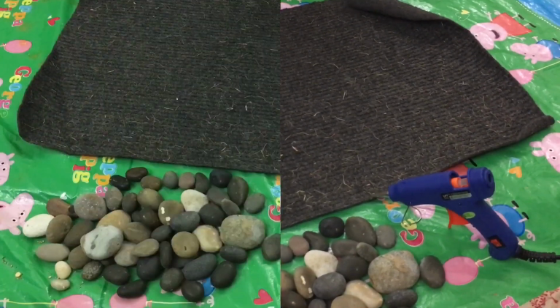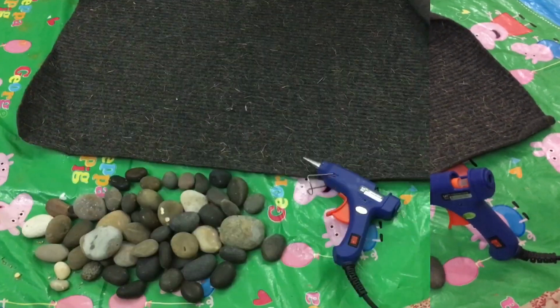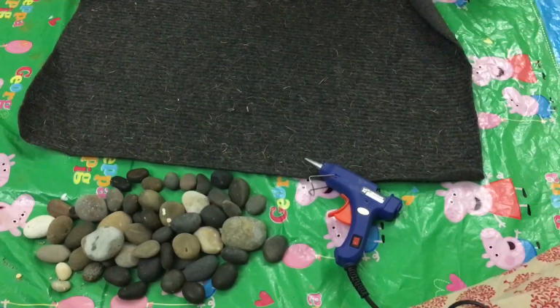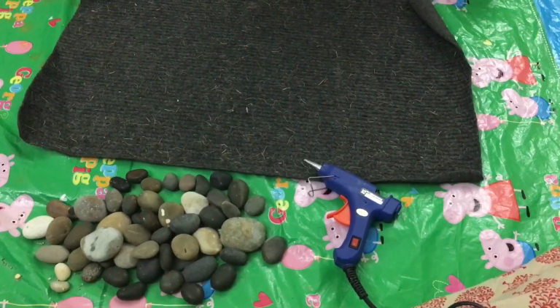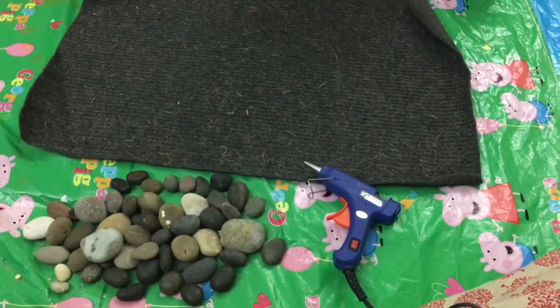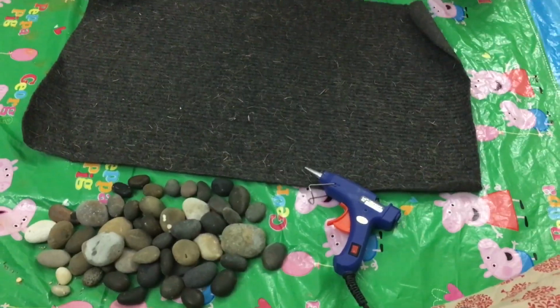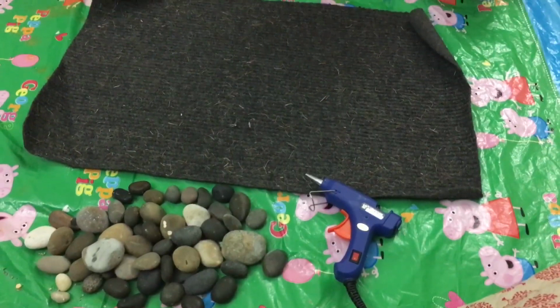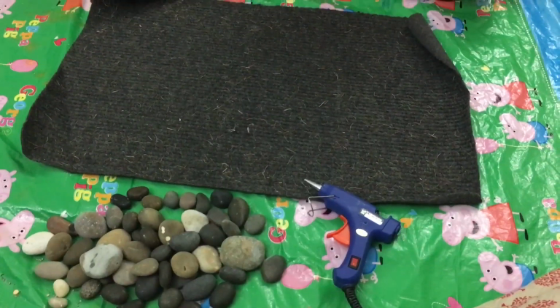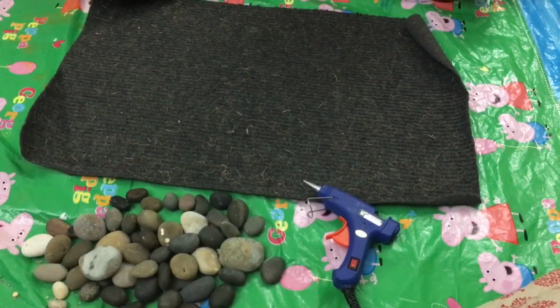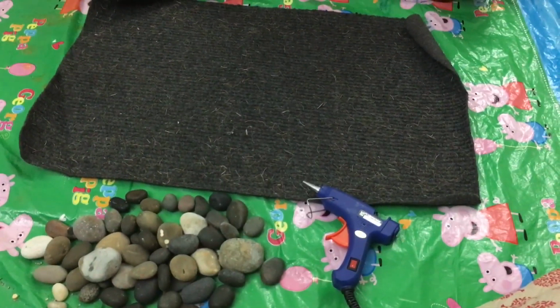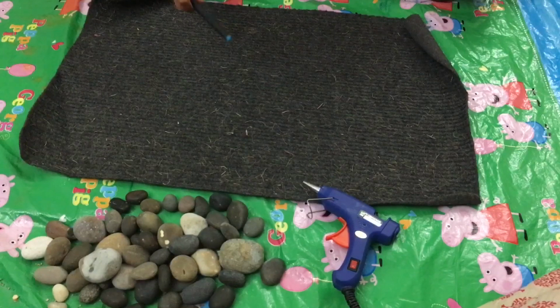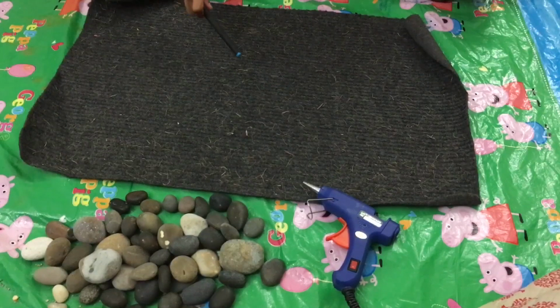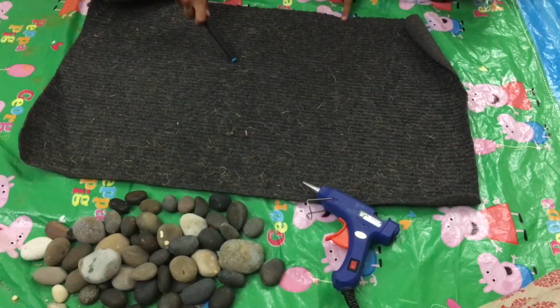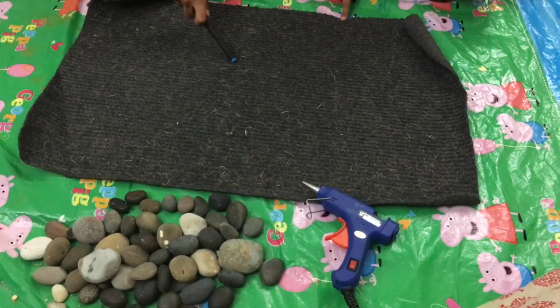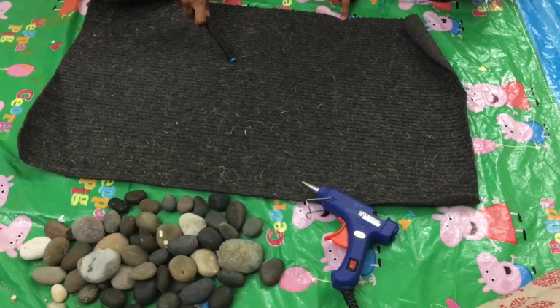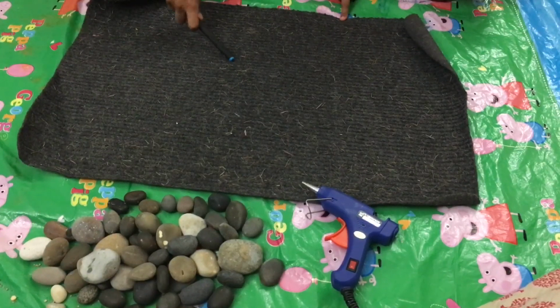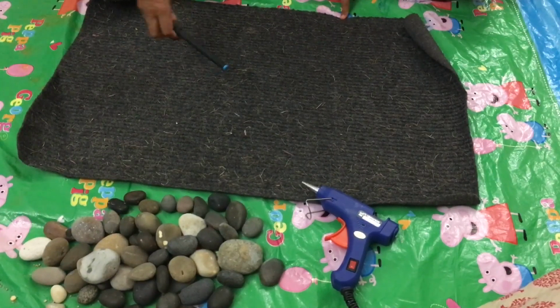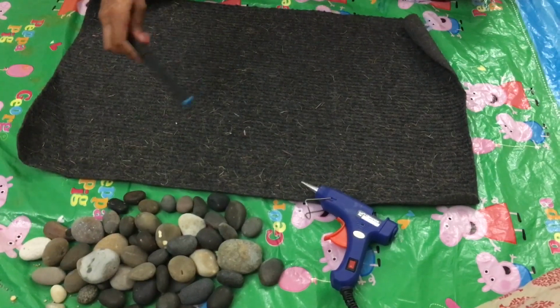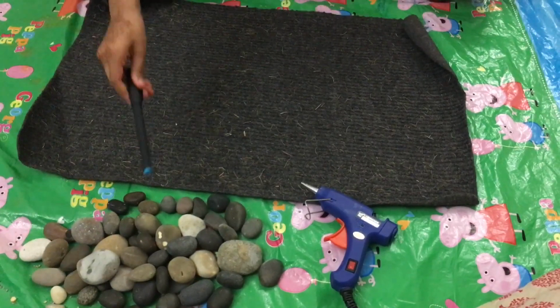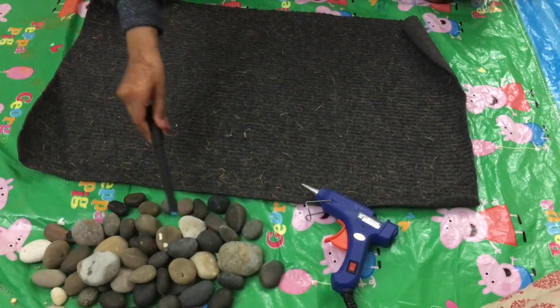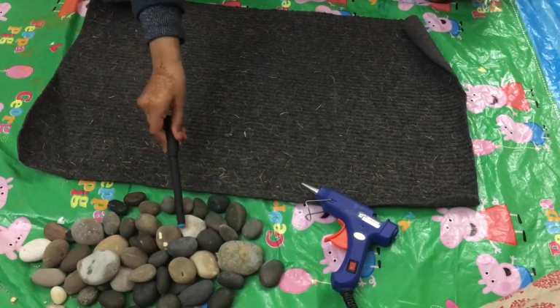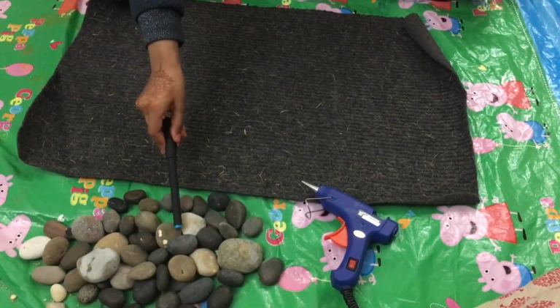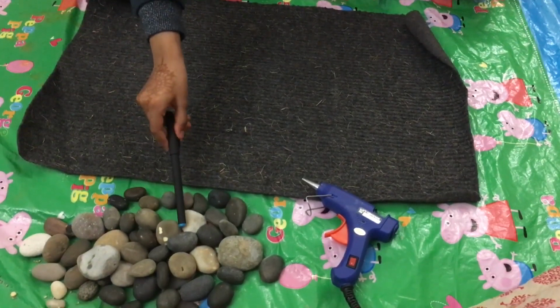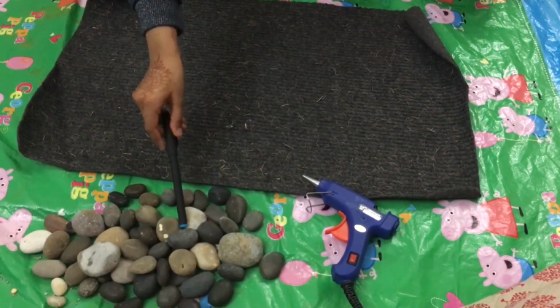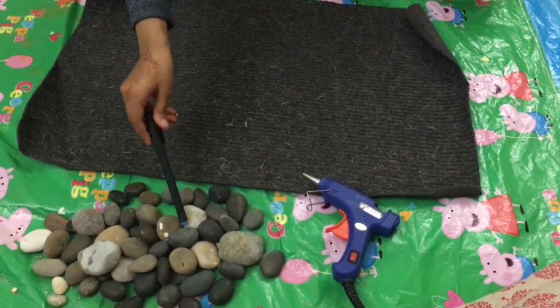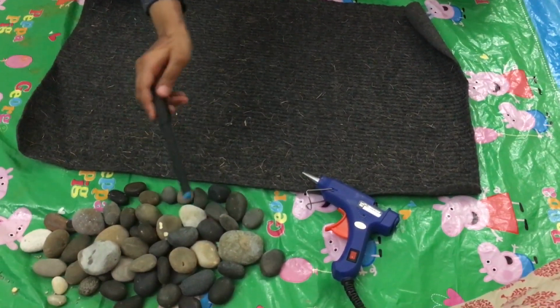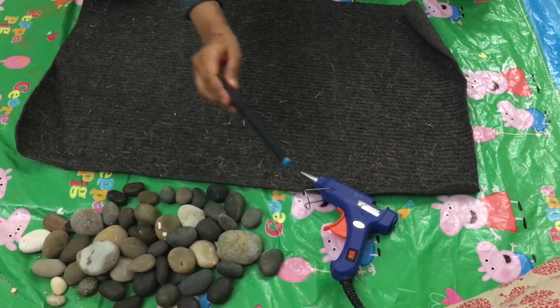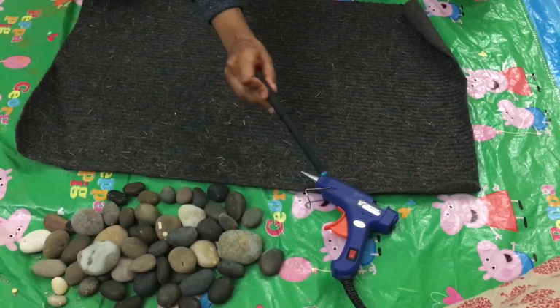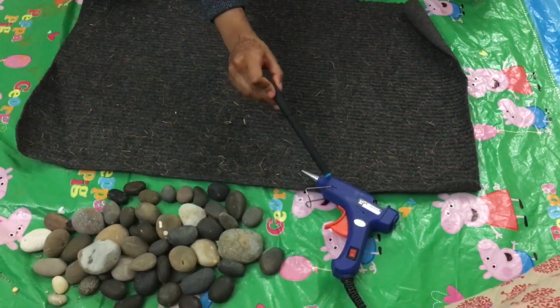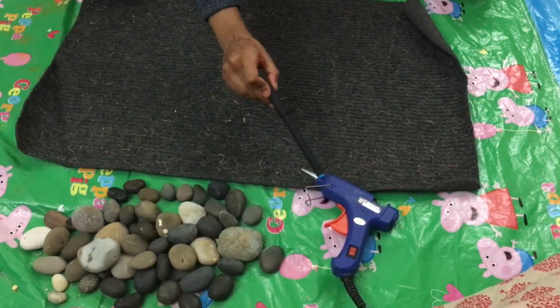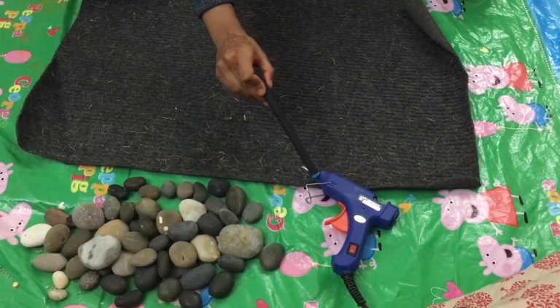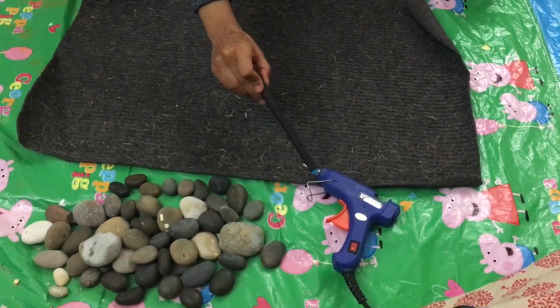Things we're going to use are the old doormat, the beach stones, and the glue gun.